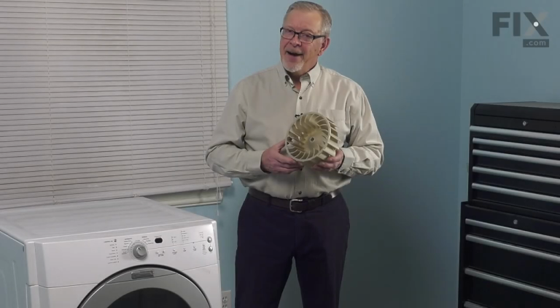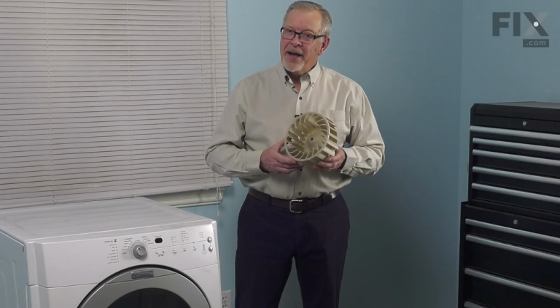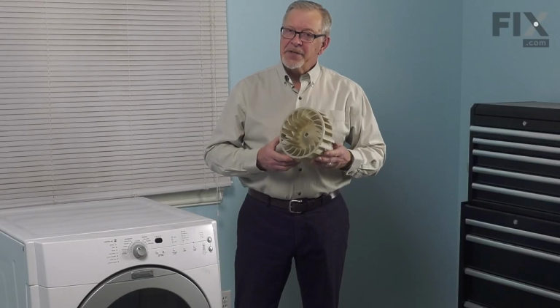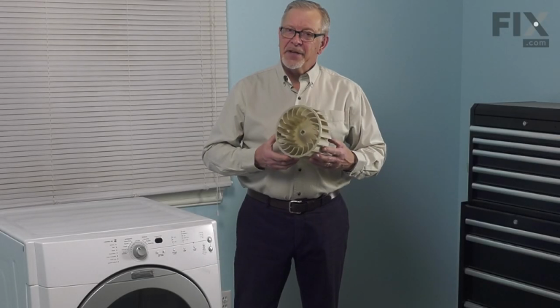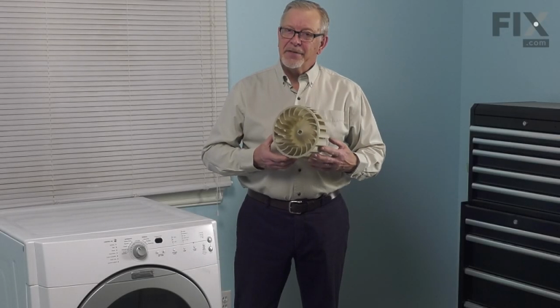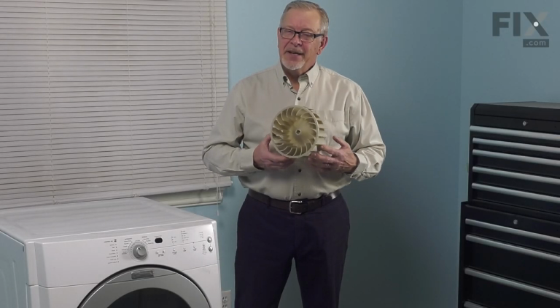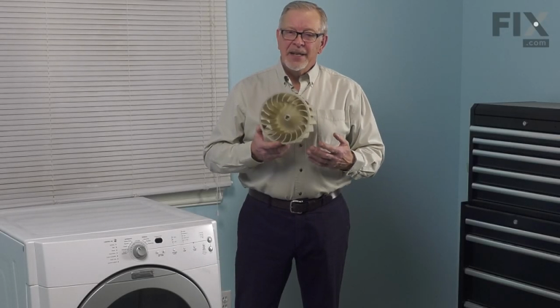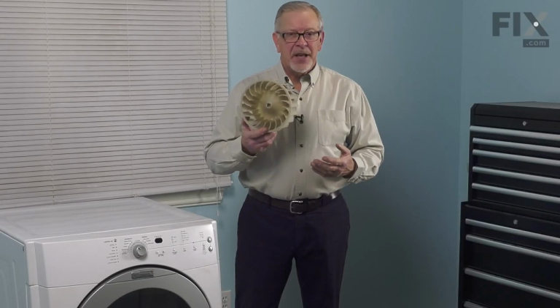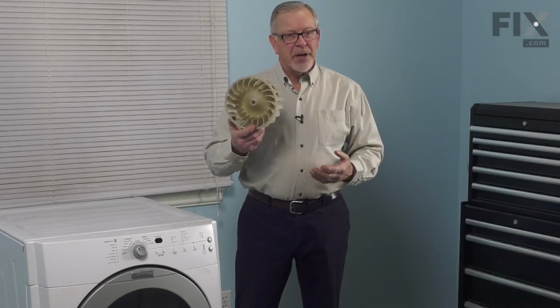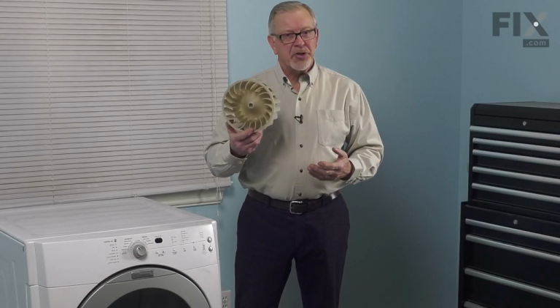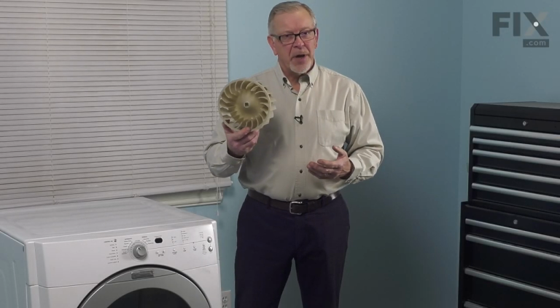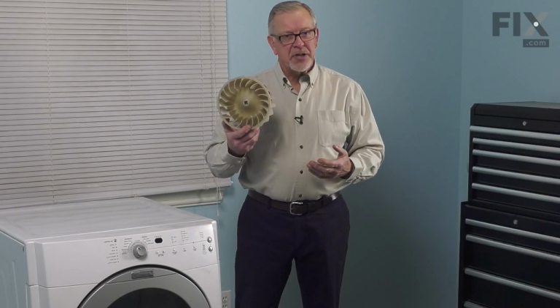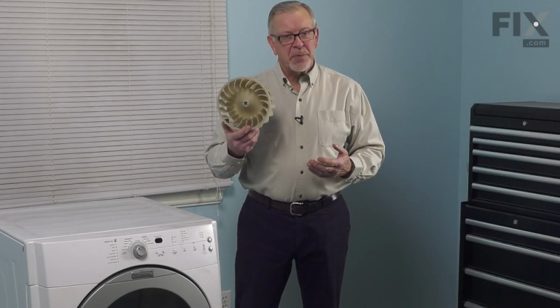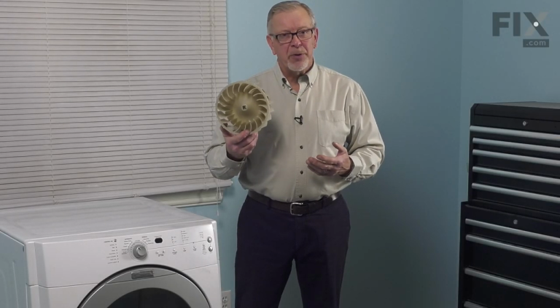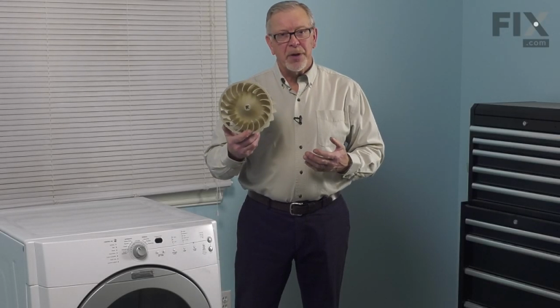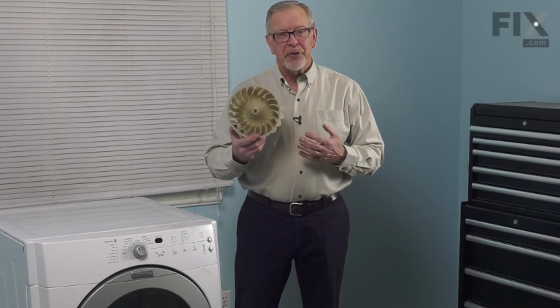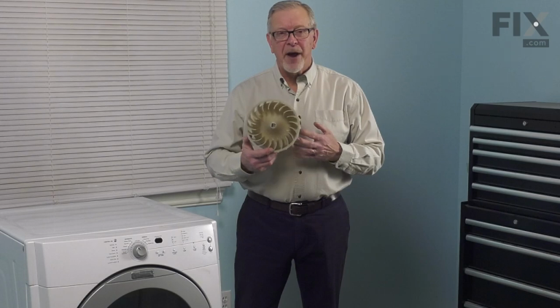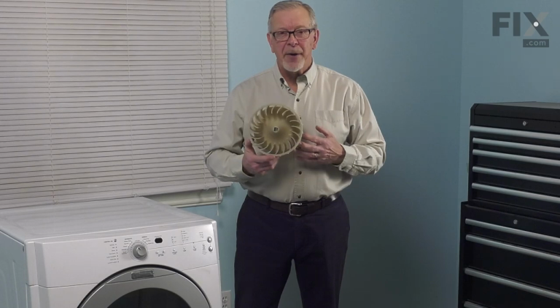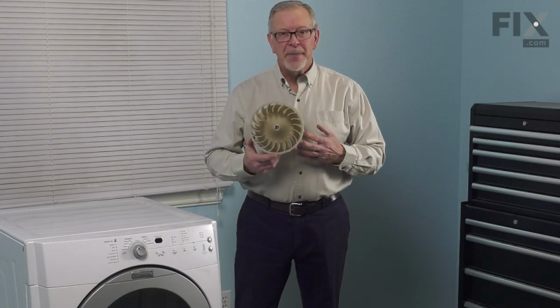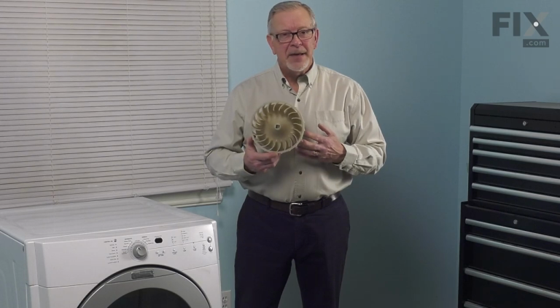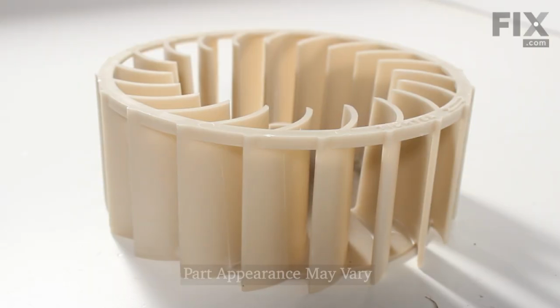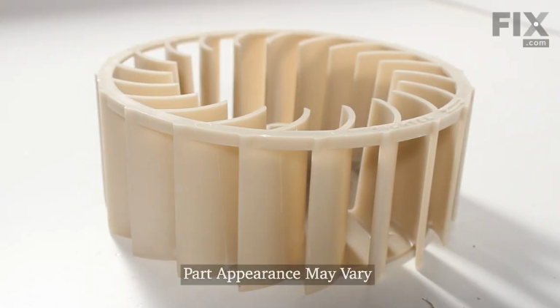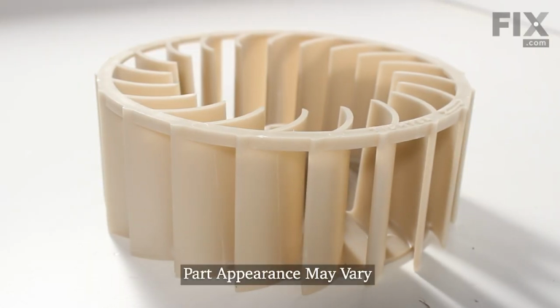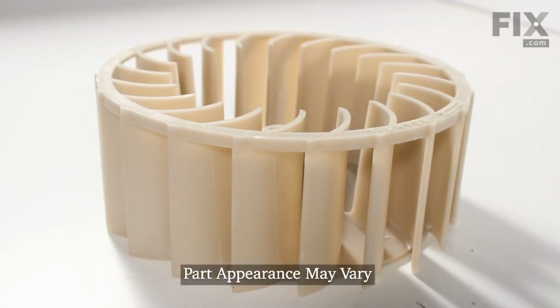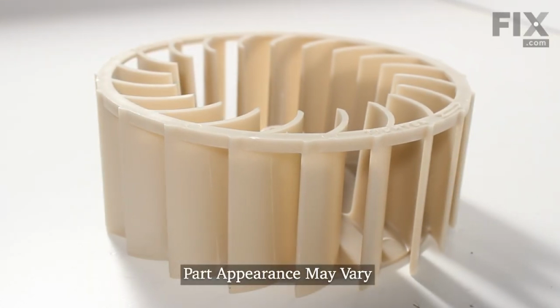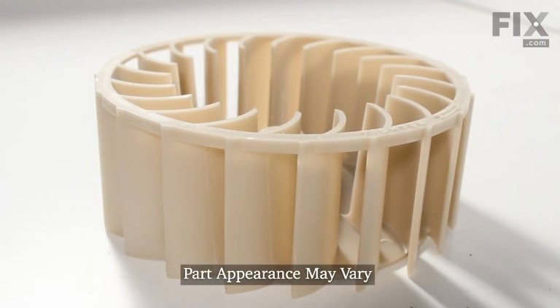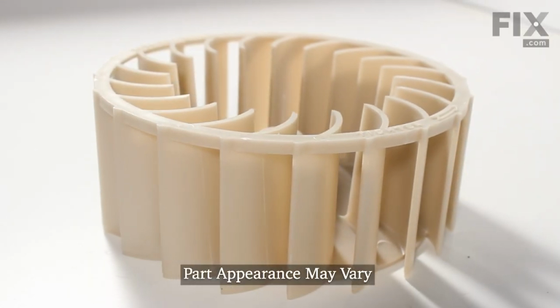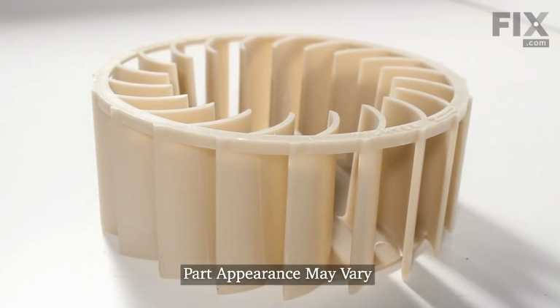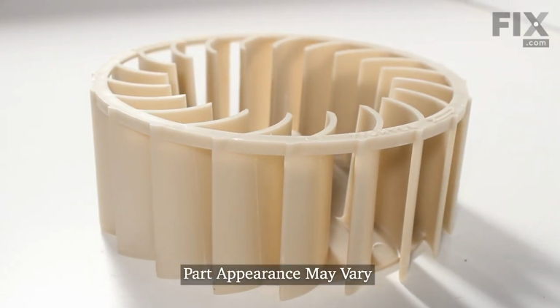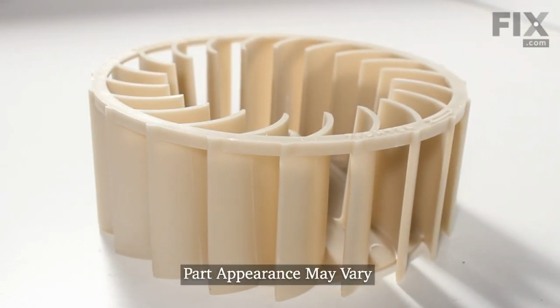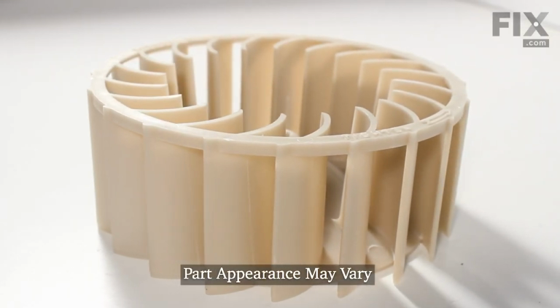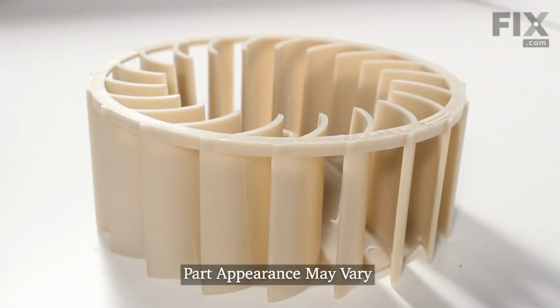Hi, it's Steve. Today, we'd like to show you how to change the blower wheel on your dryer. It's a really easy repair. Let me show you how we do it.